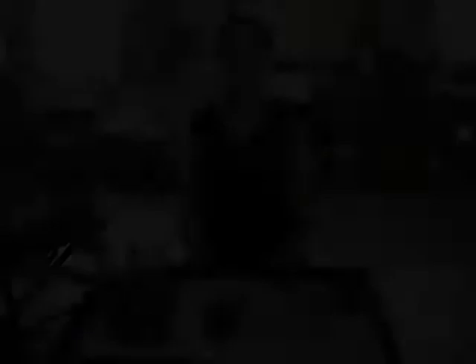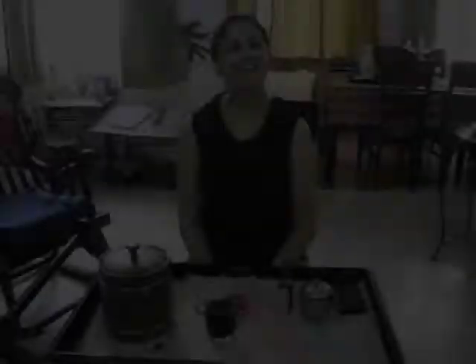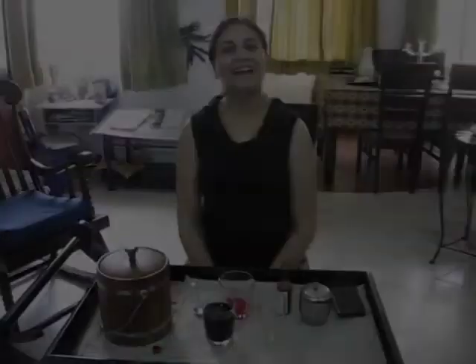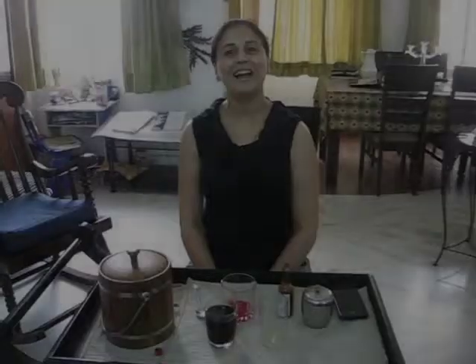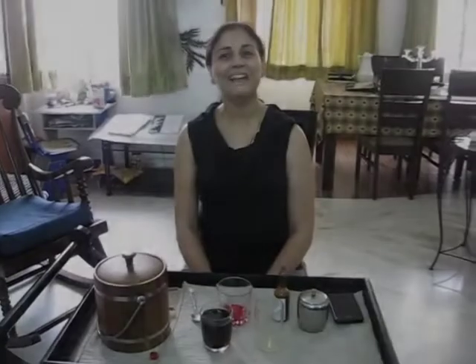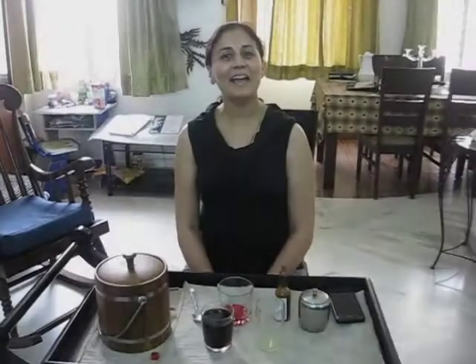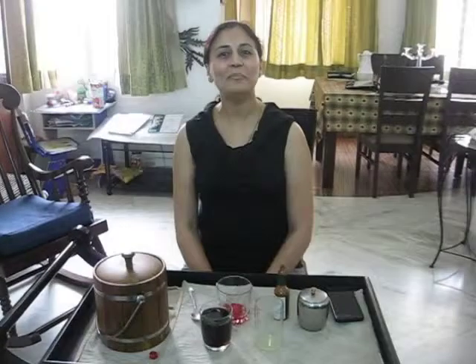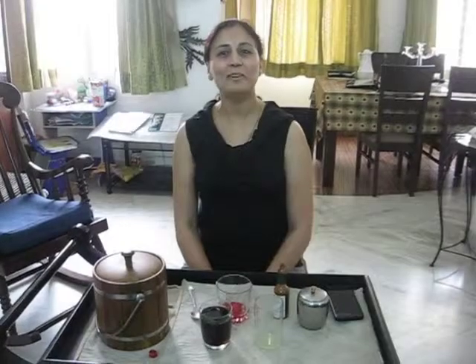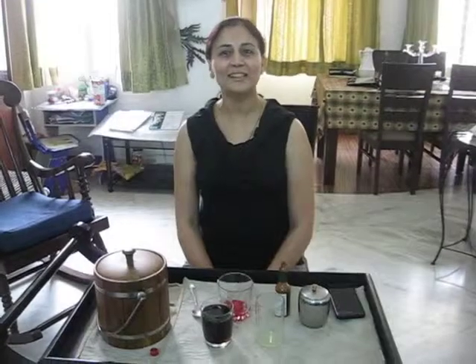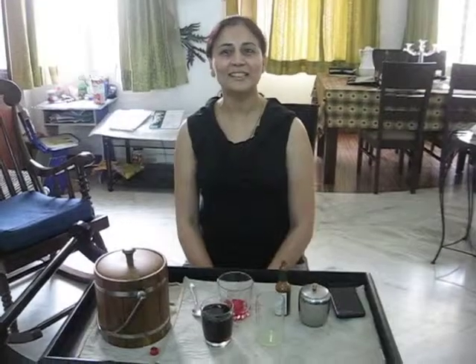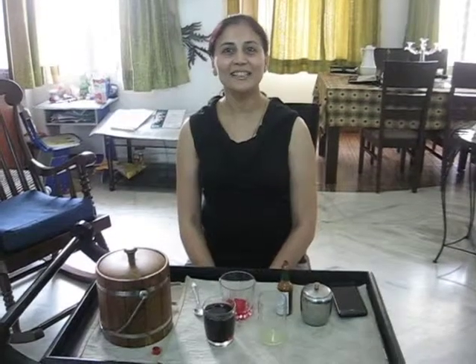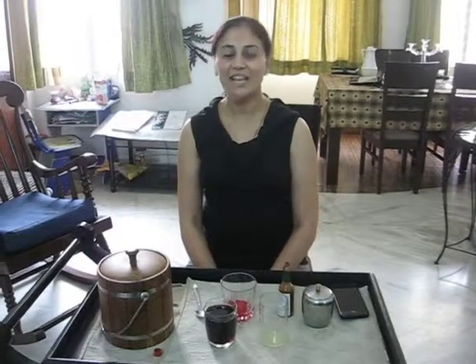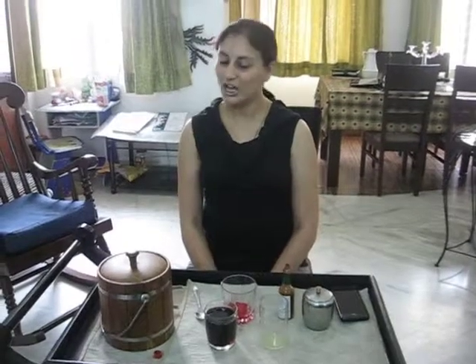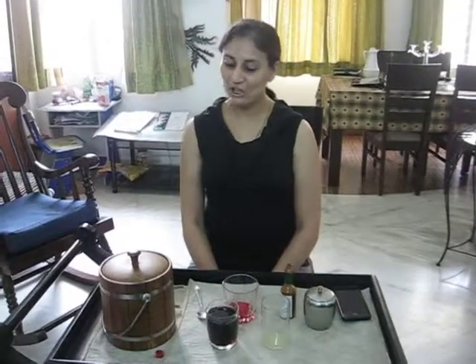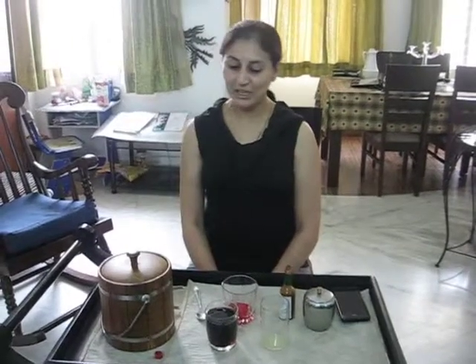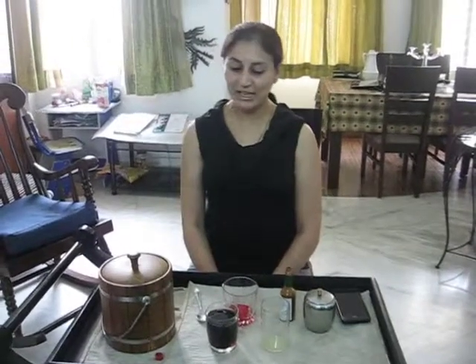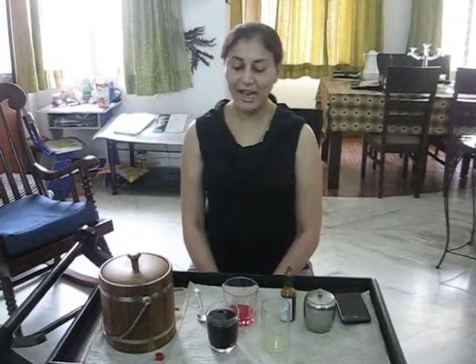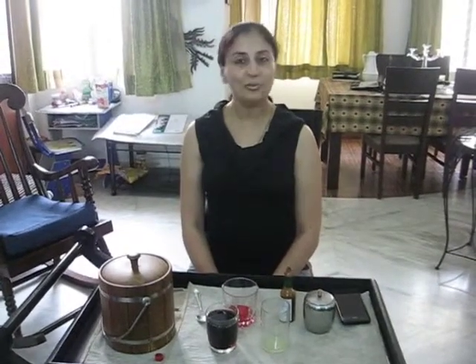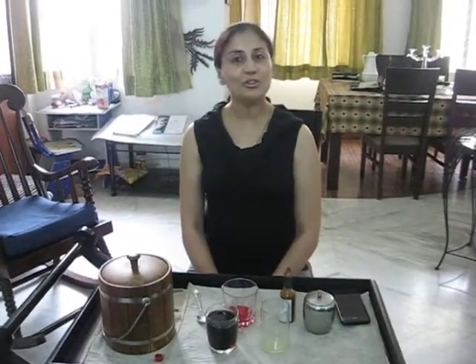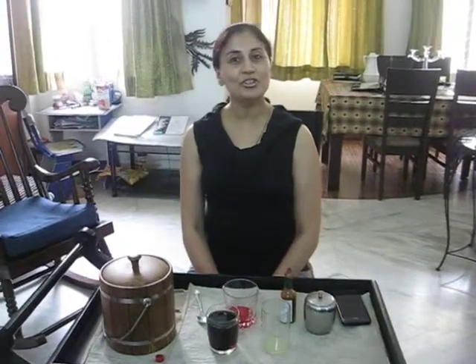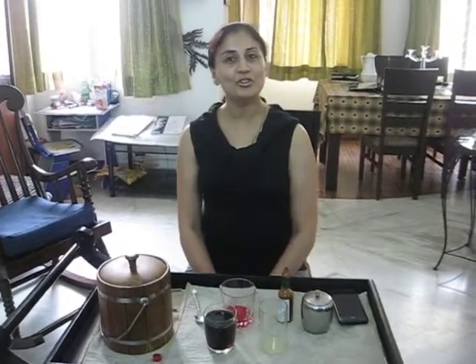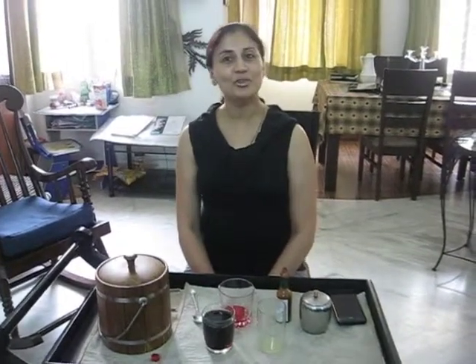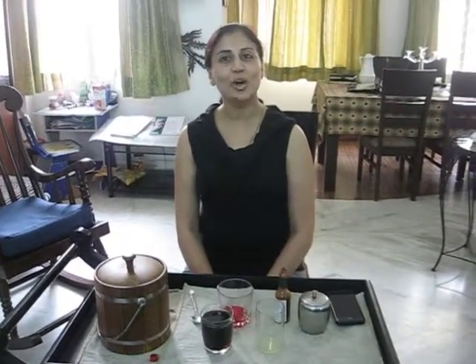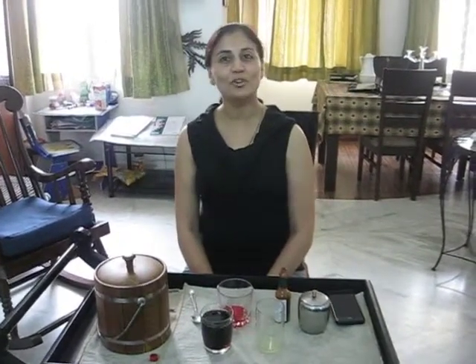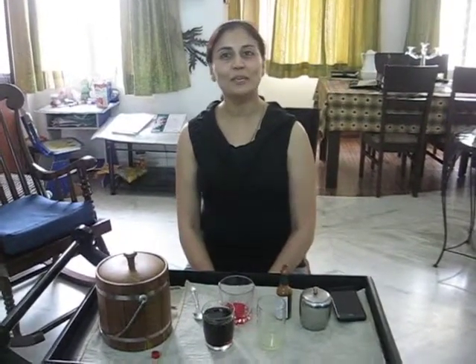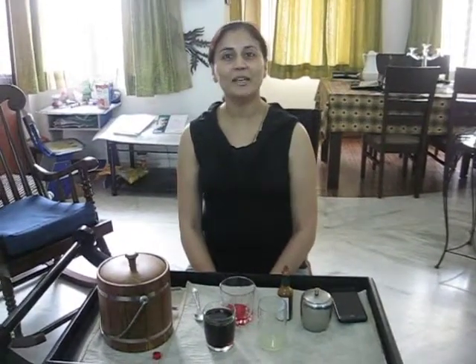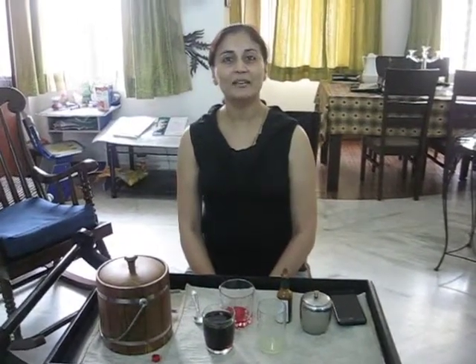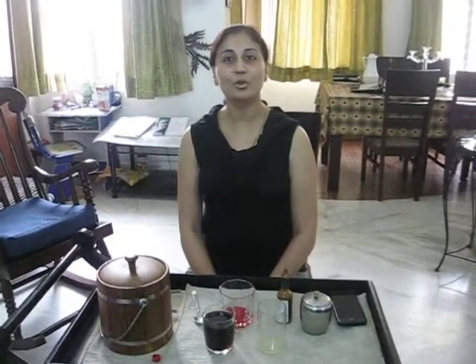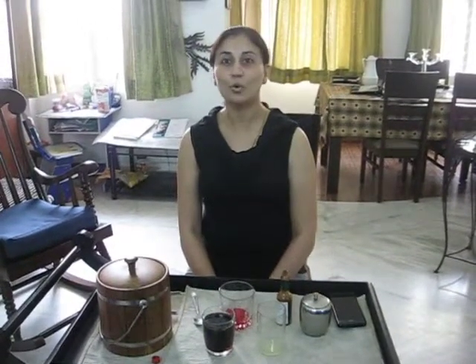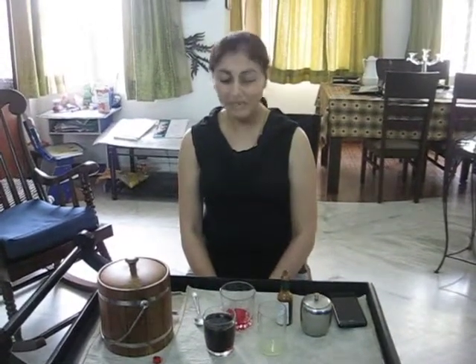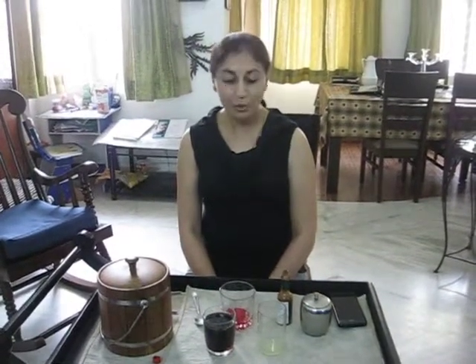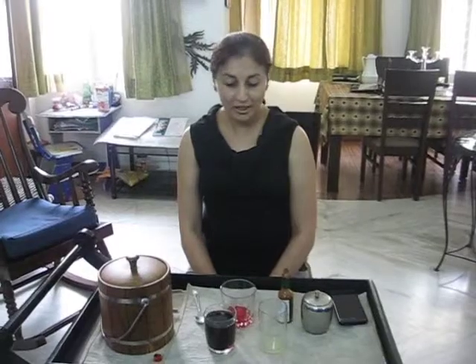Hi, I'm Pragati. Today I'm going to teach you how to make a rosy cola.